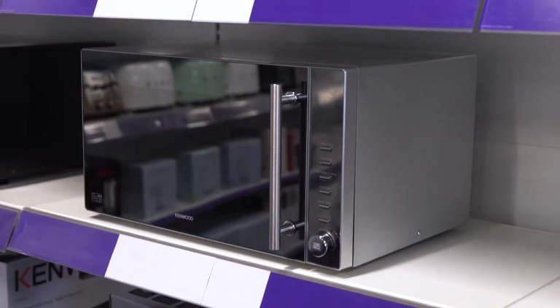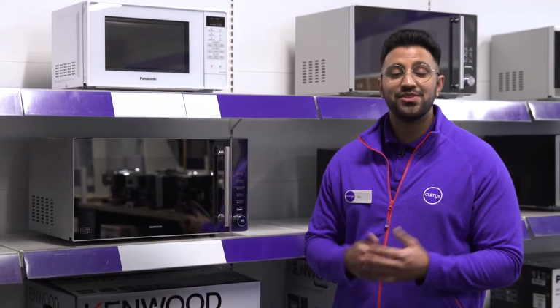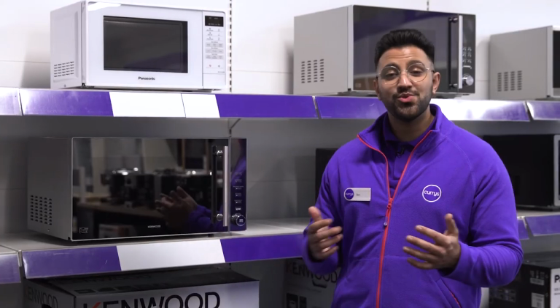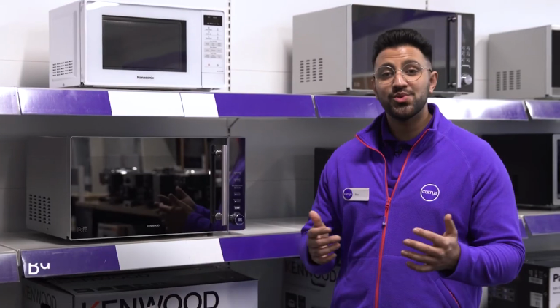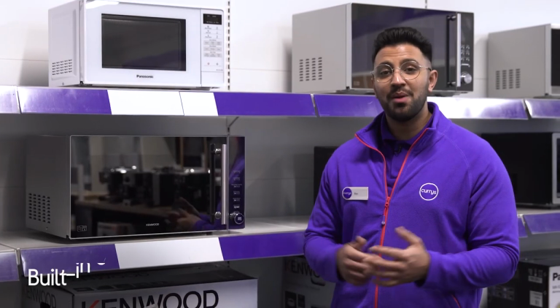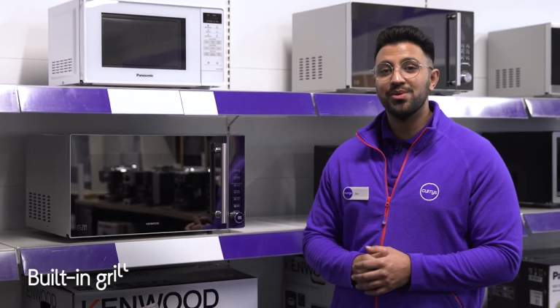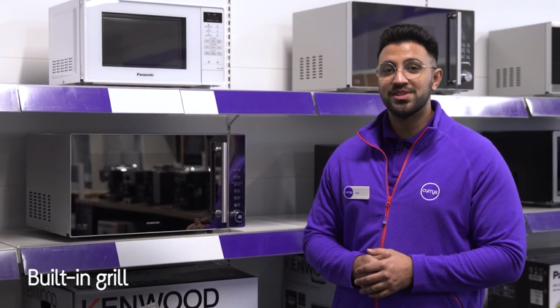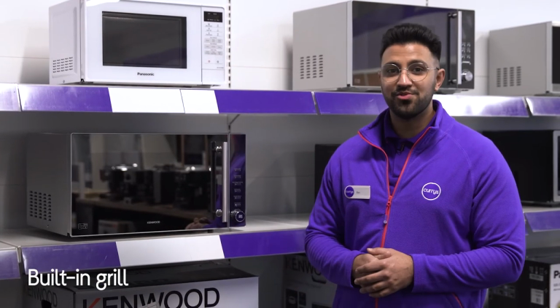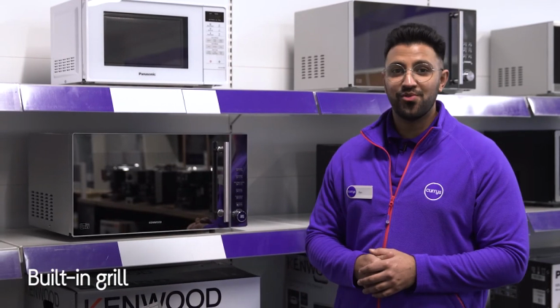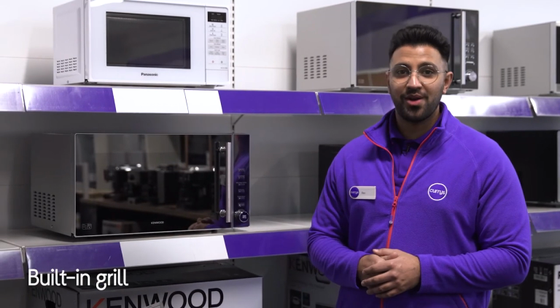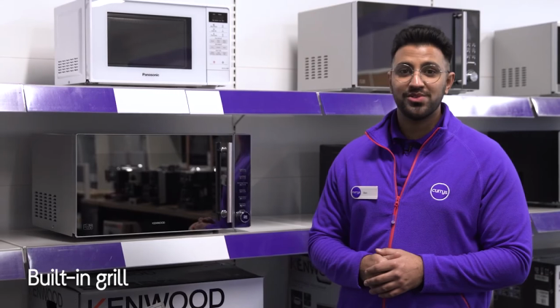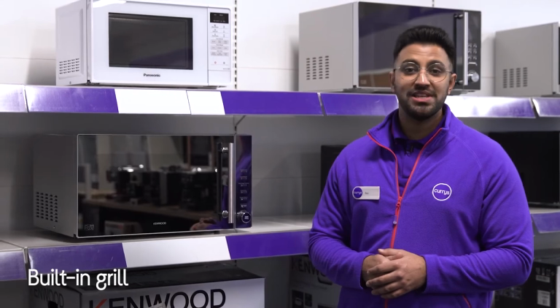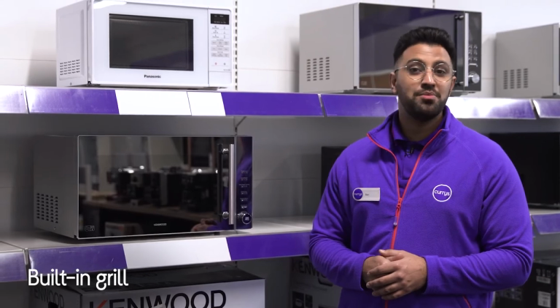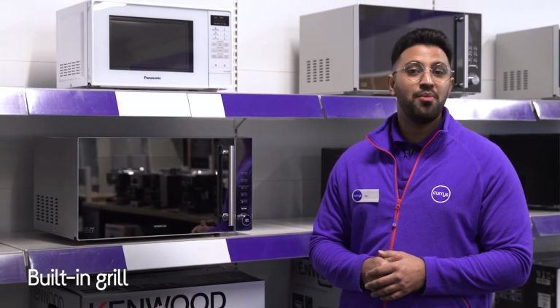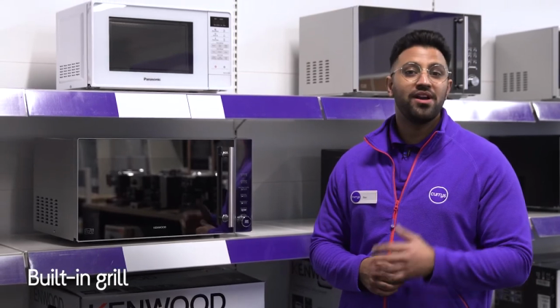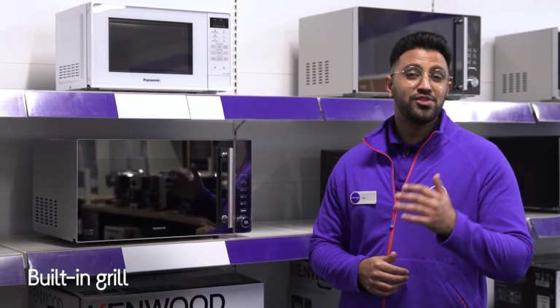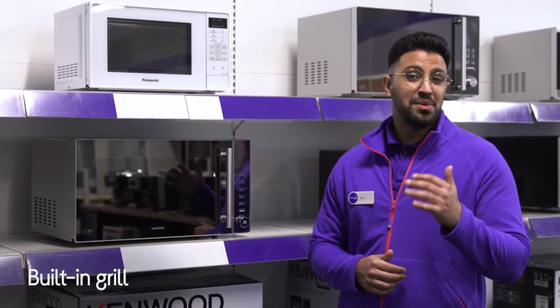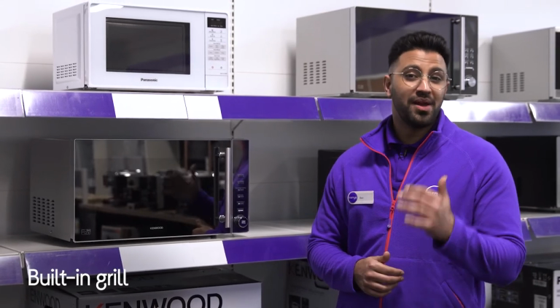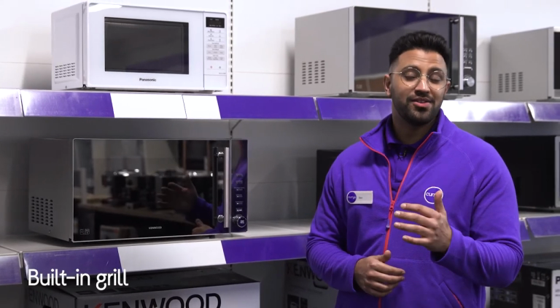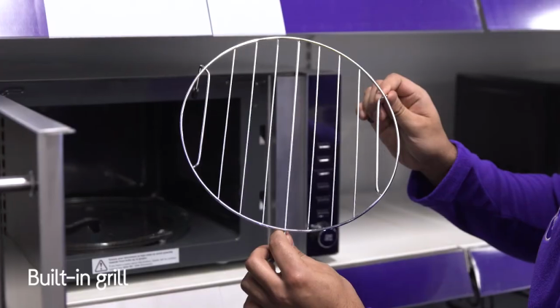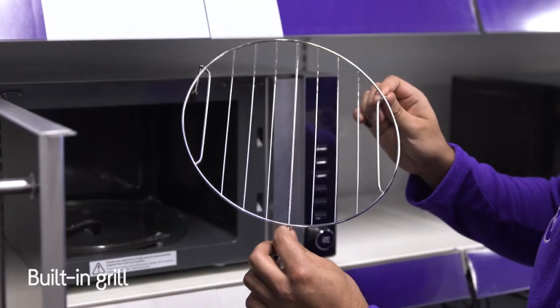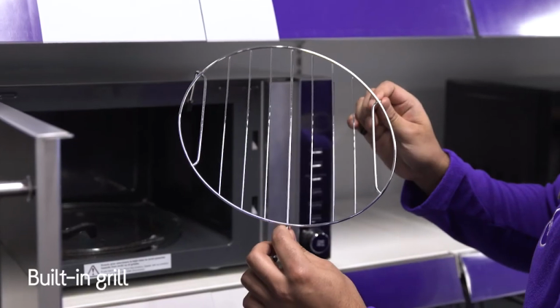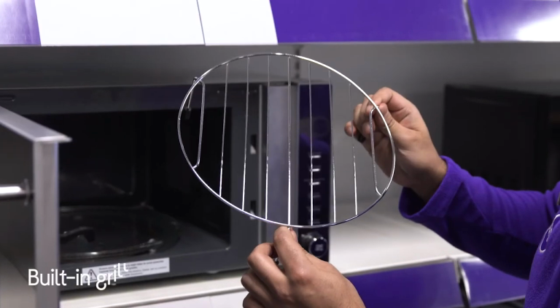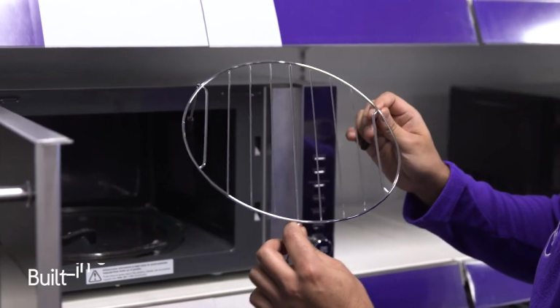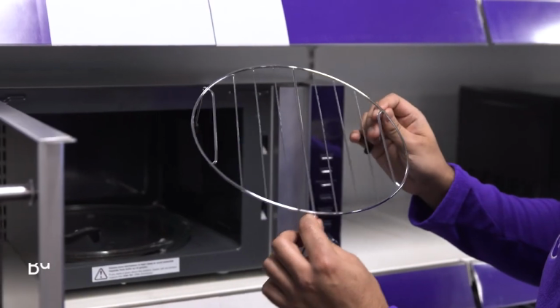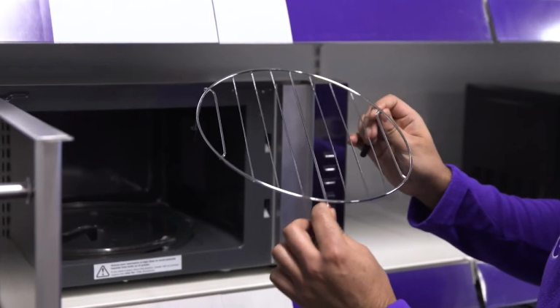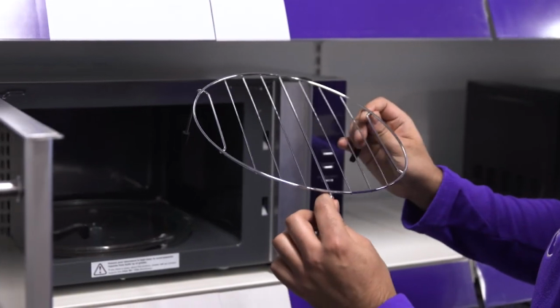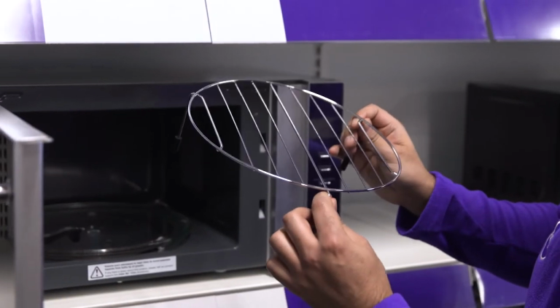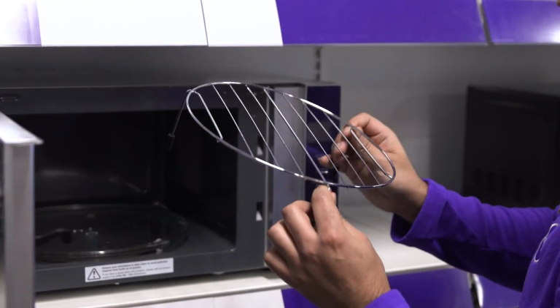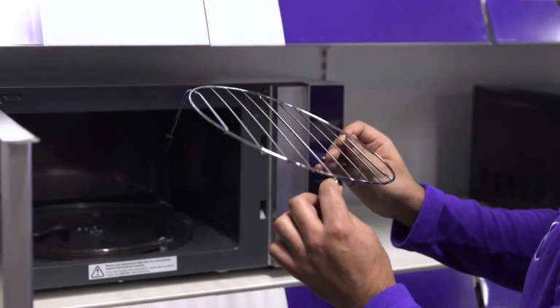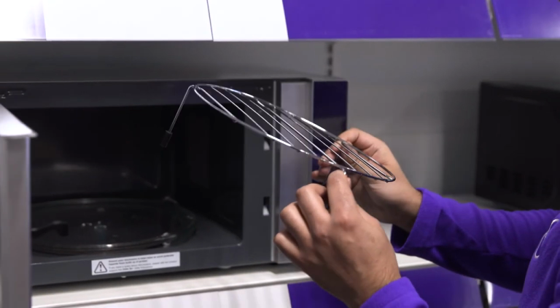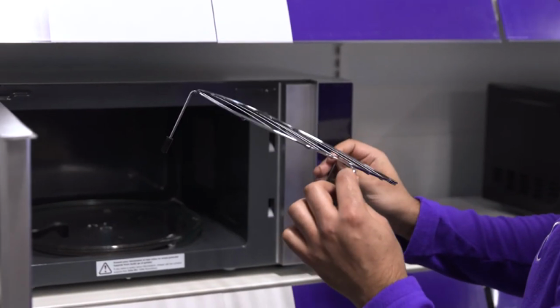There's also a built-in grill rack which lets you prepare crispy bacon or succulent chicken breasts in no time at all.